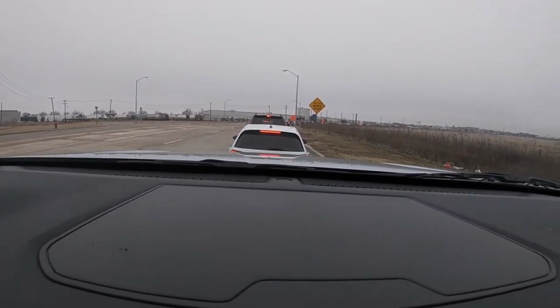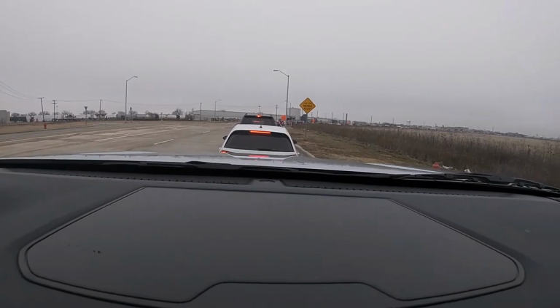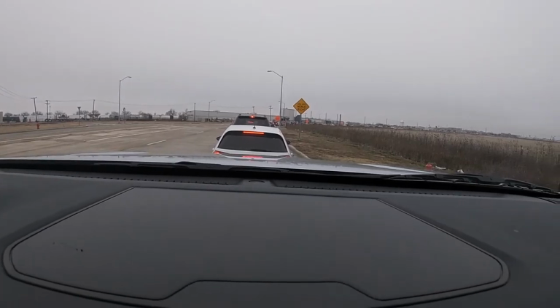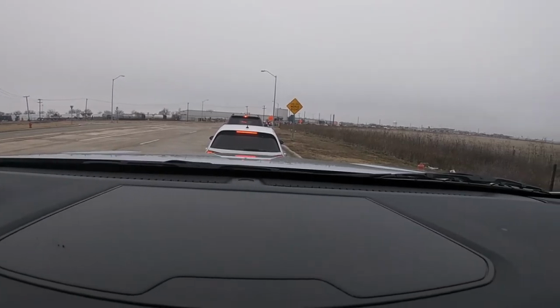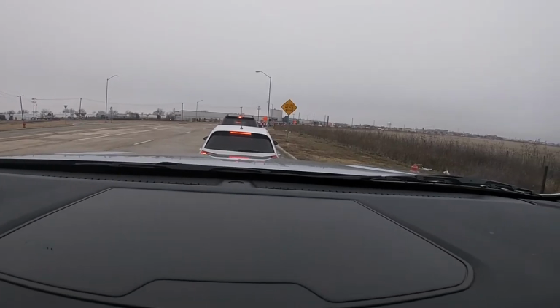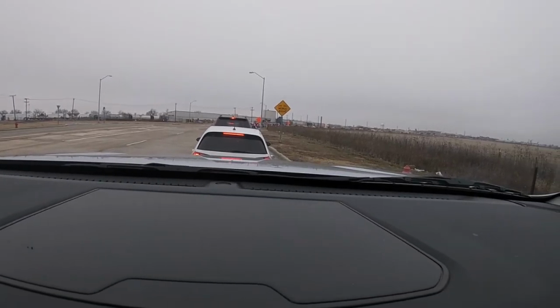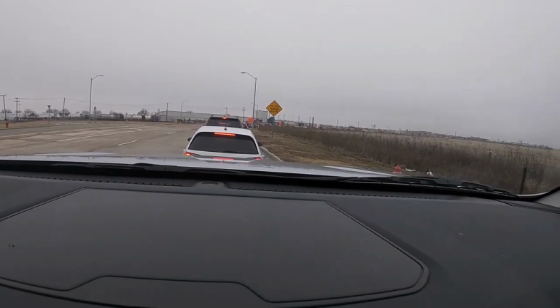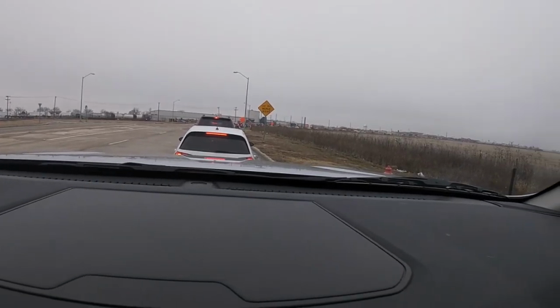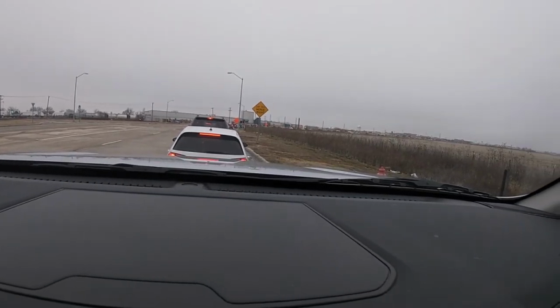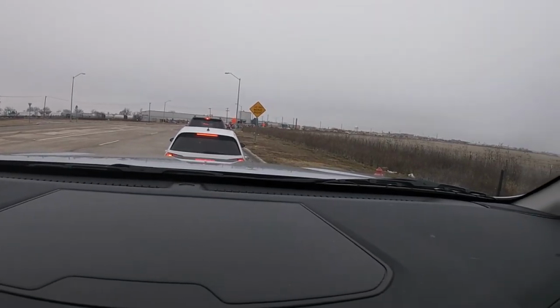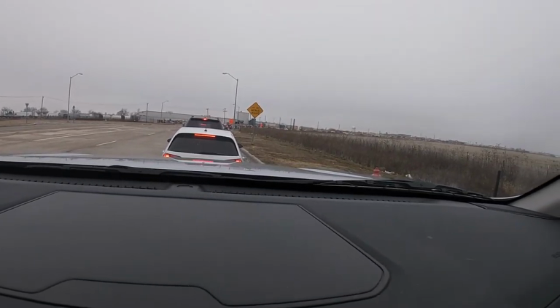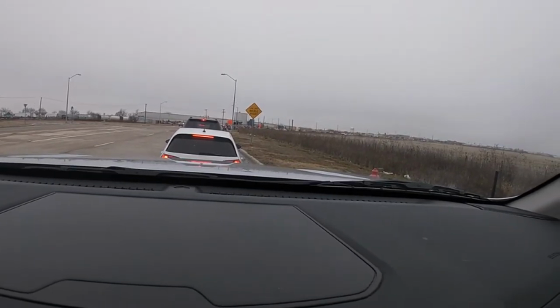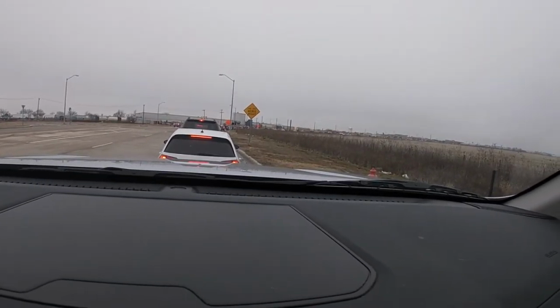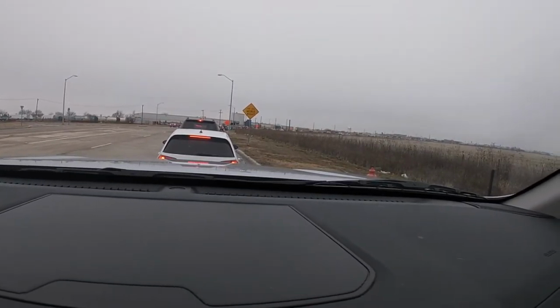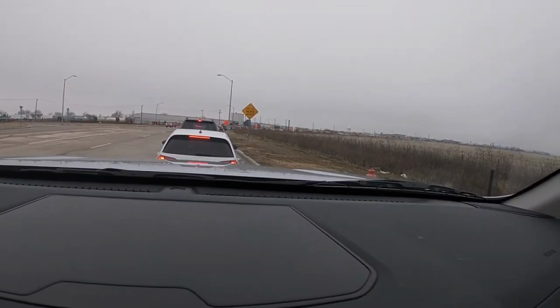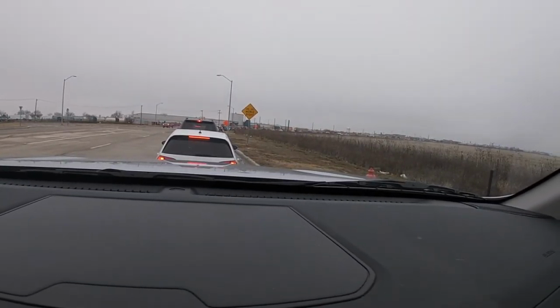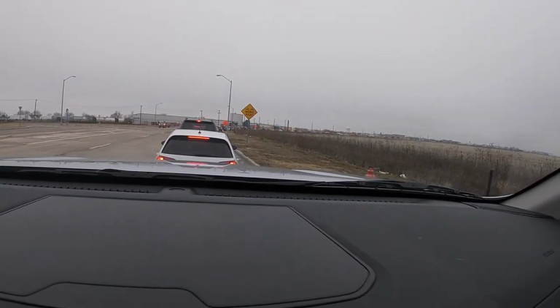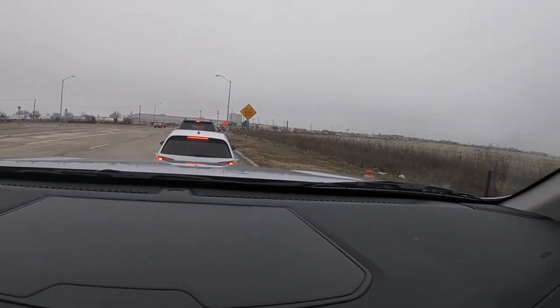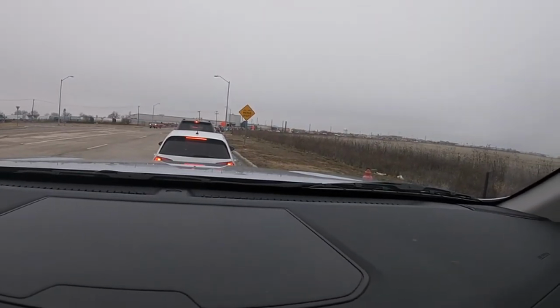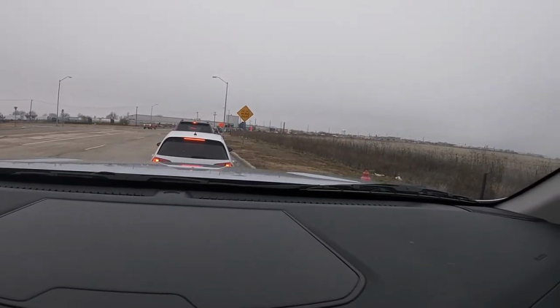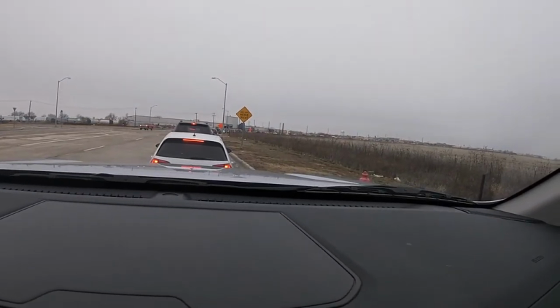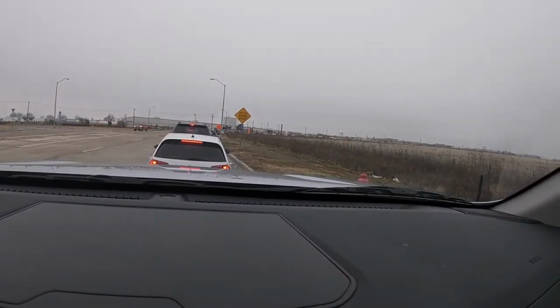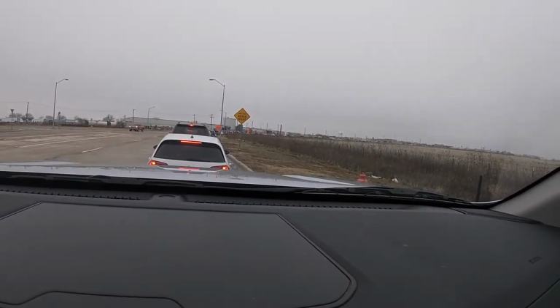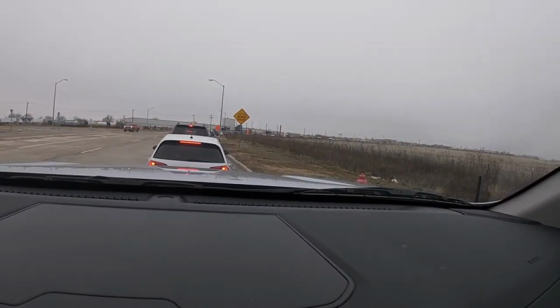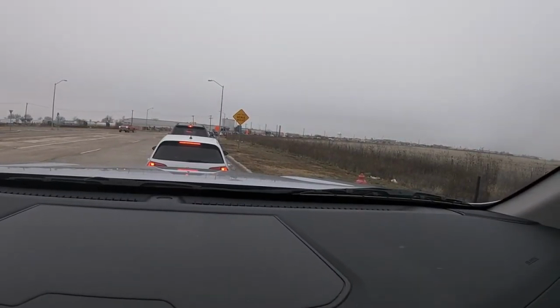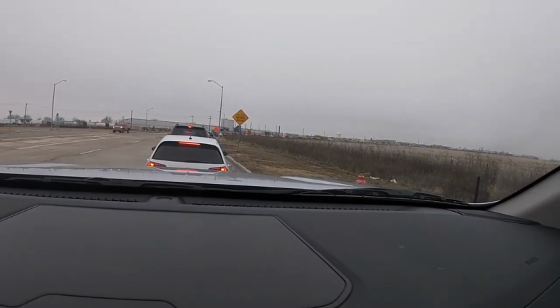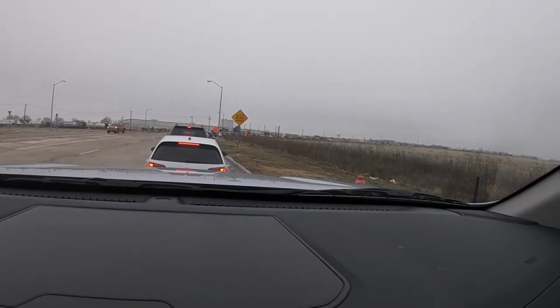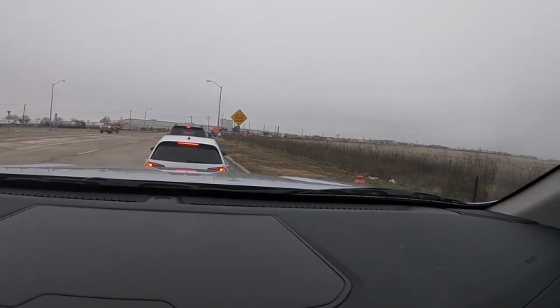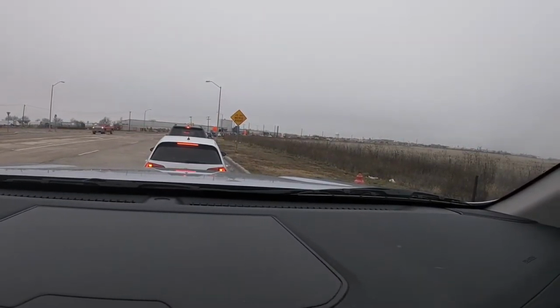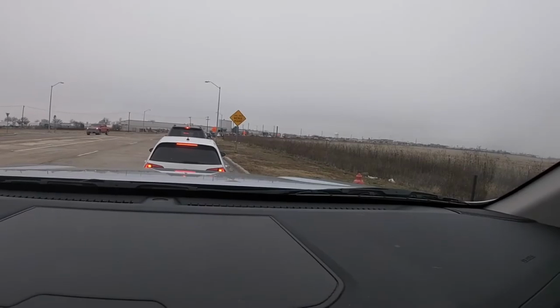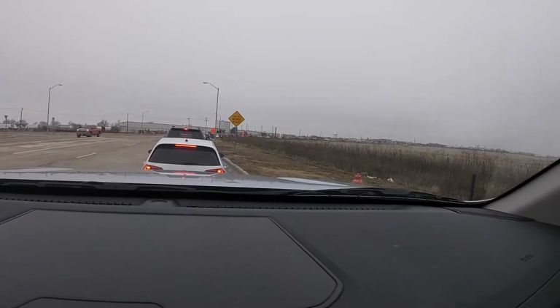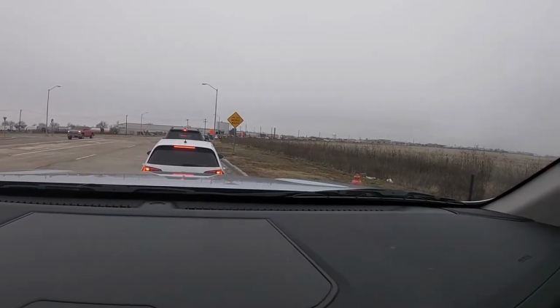We may inch forward an inch, but yeah. Saginaw, Texas — thank you for your trains.